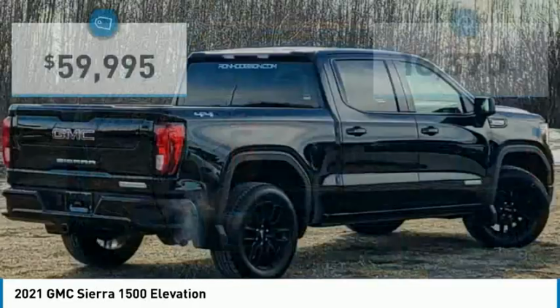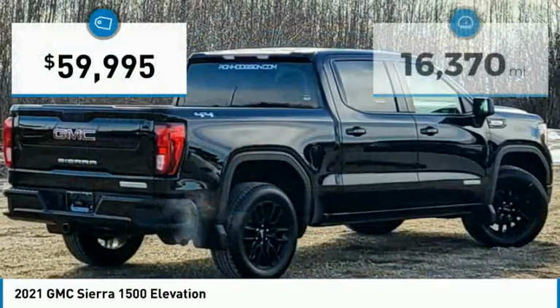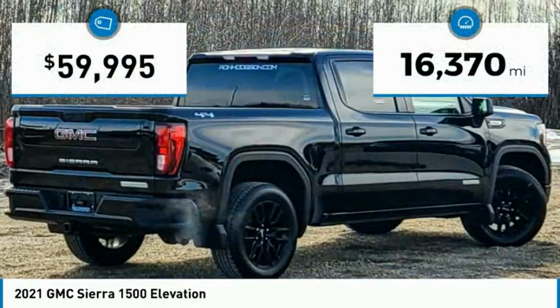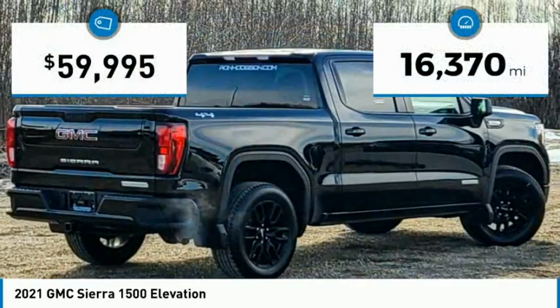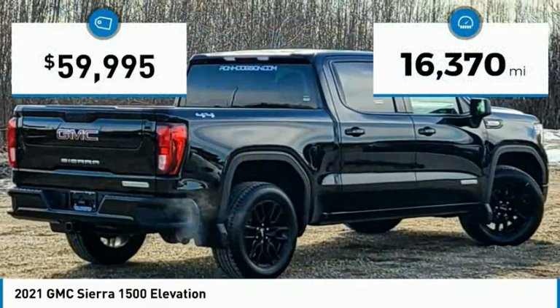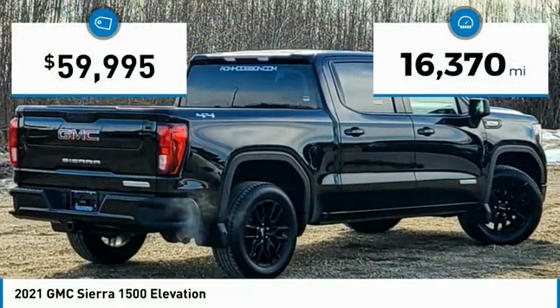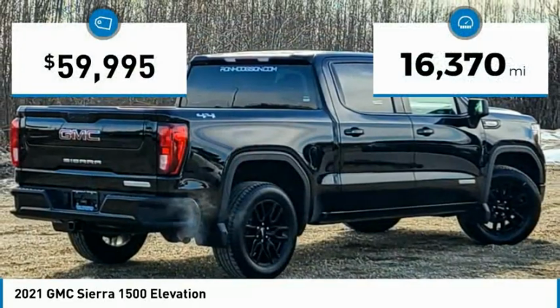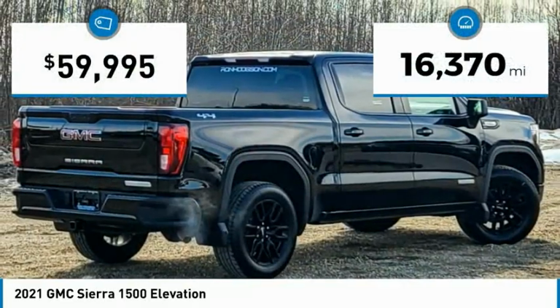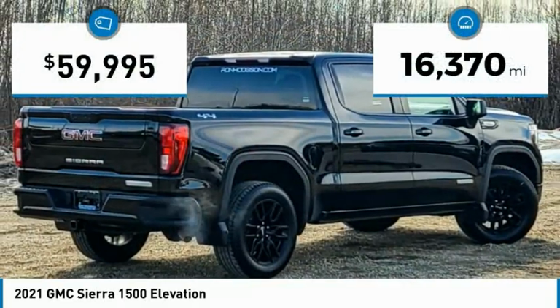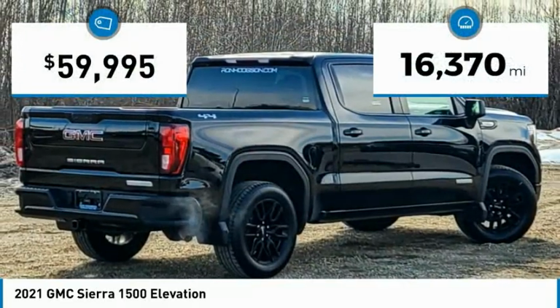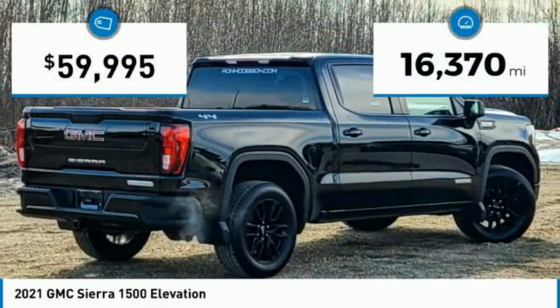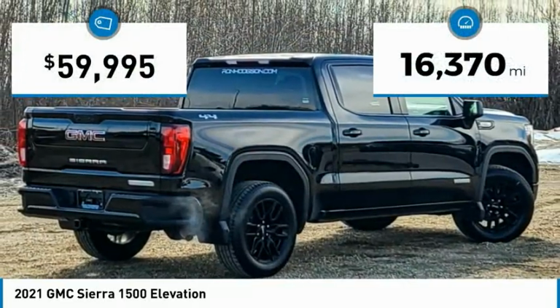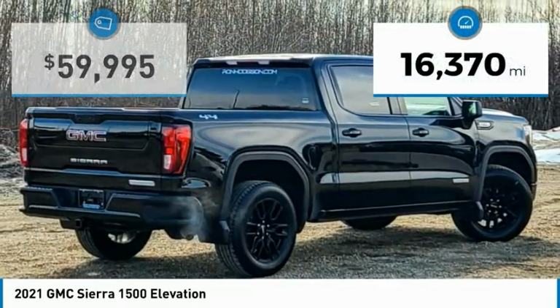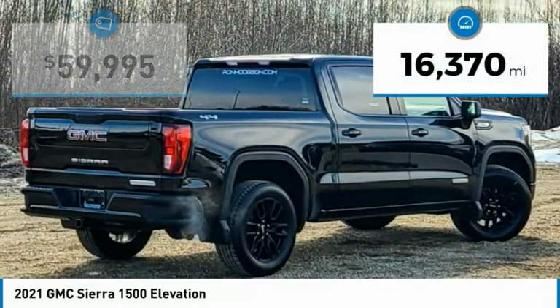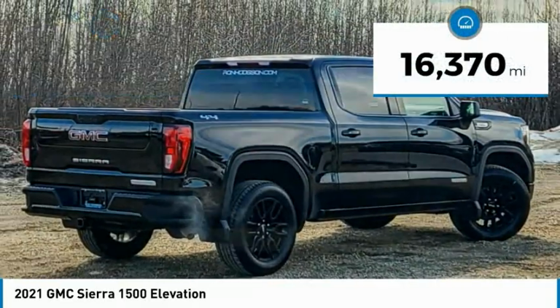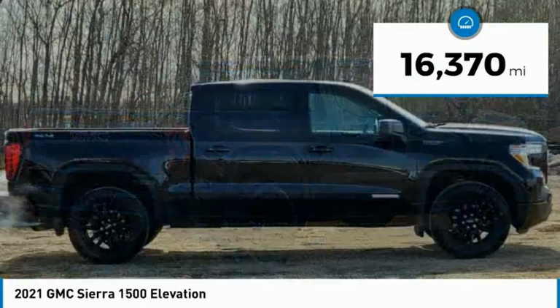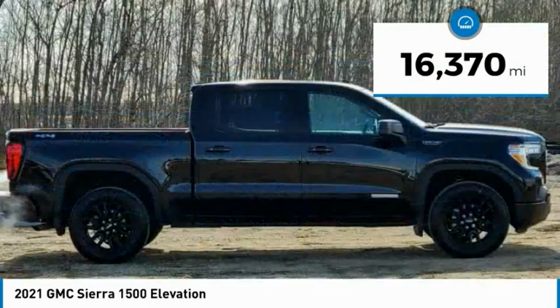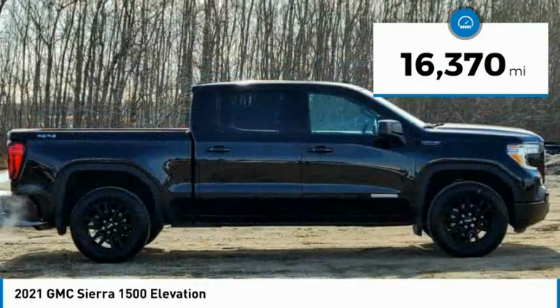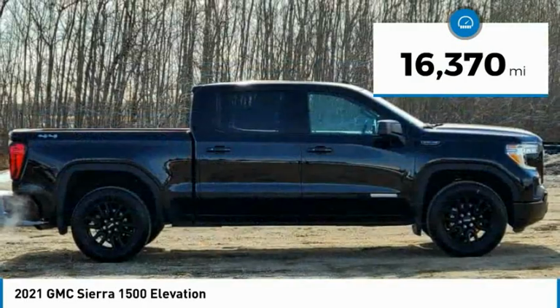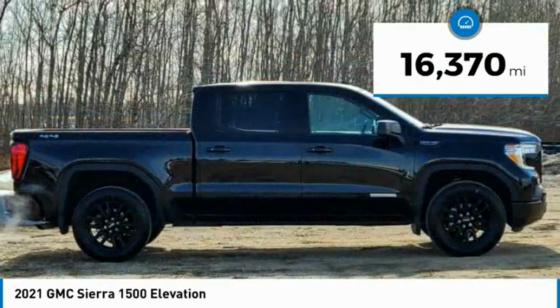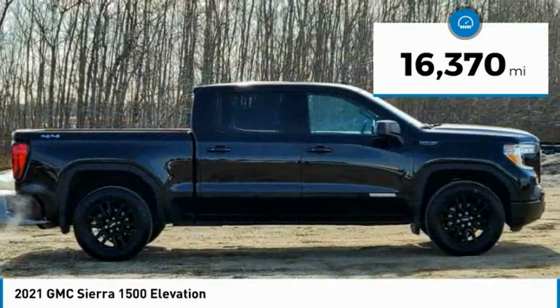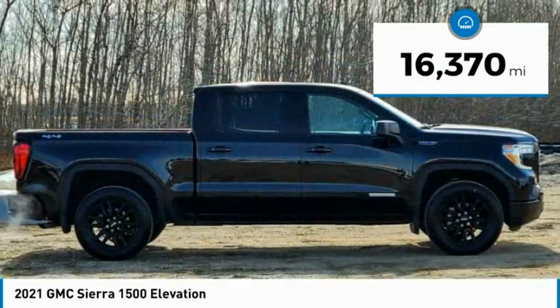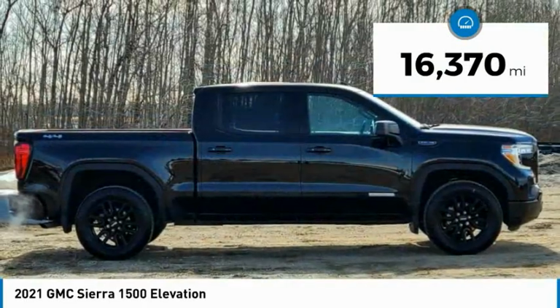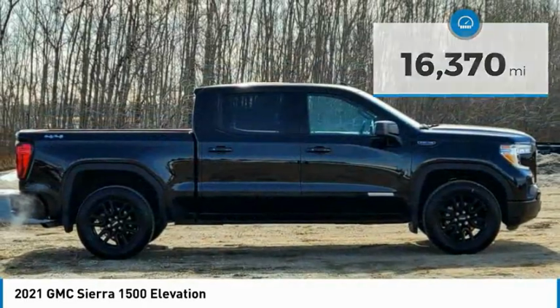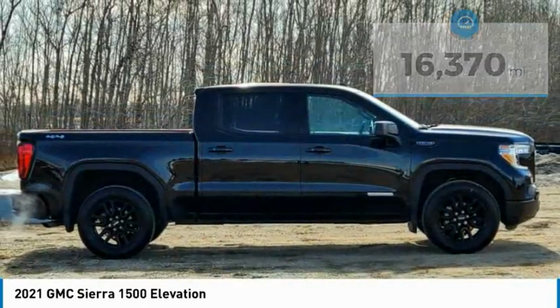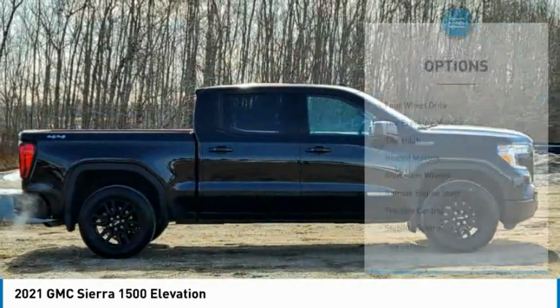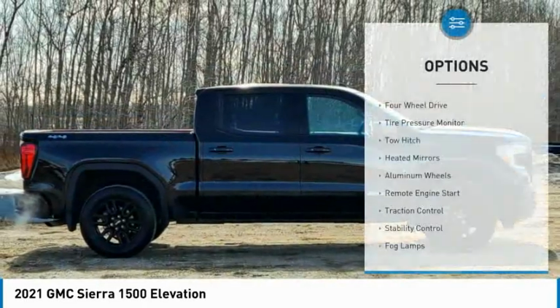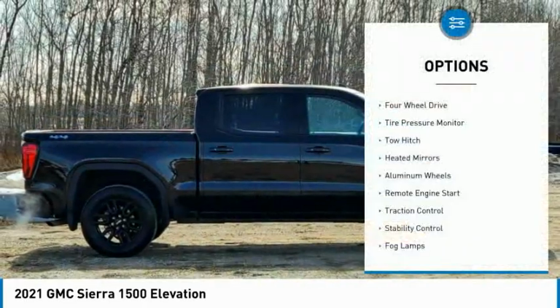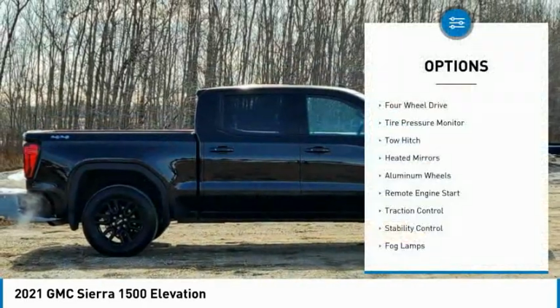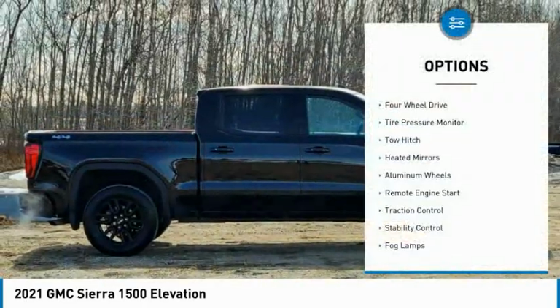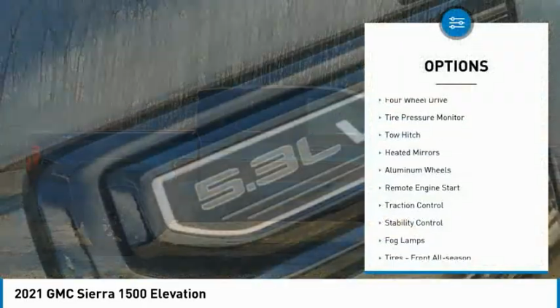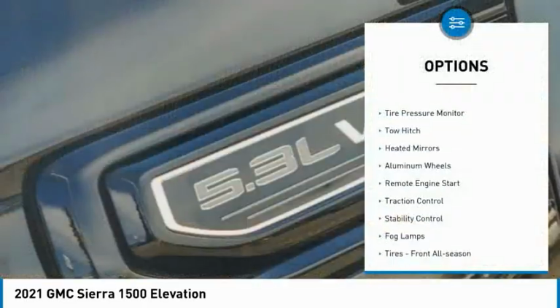This vehicle has less than 20,000 miles. Here are some of this vehicle's great options: four-wheel drive,